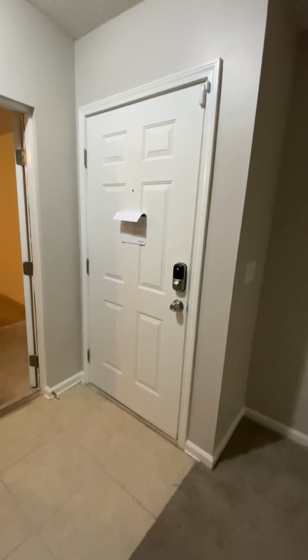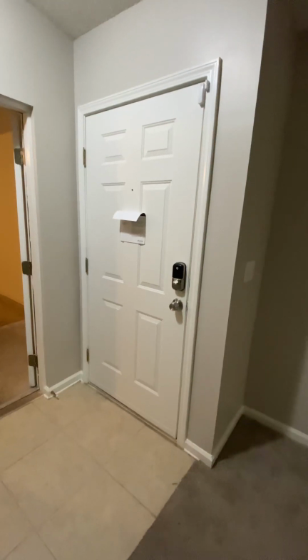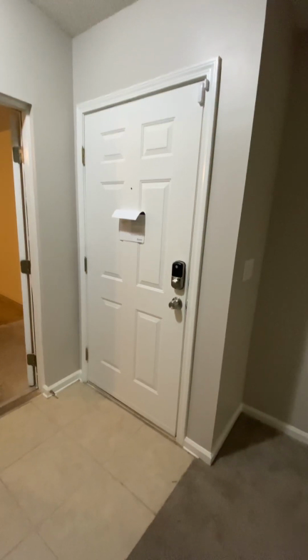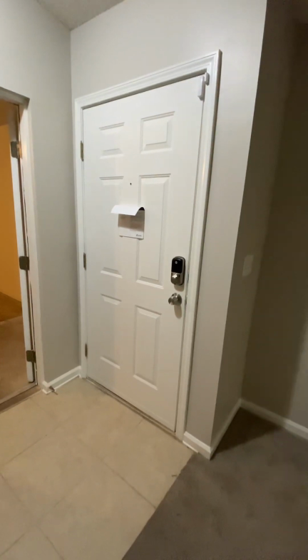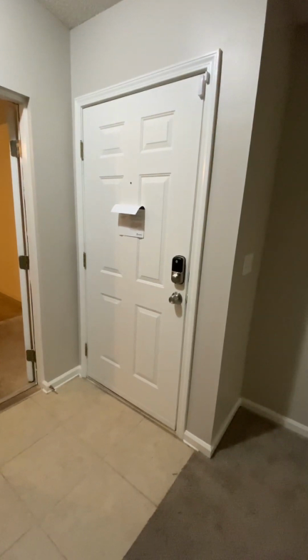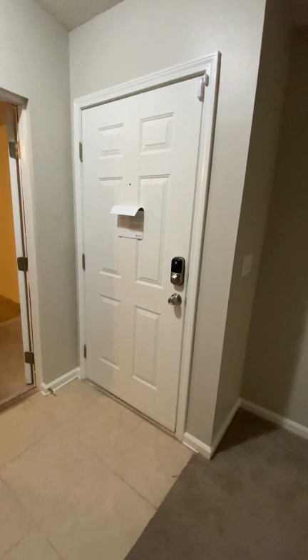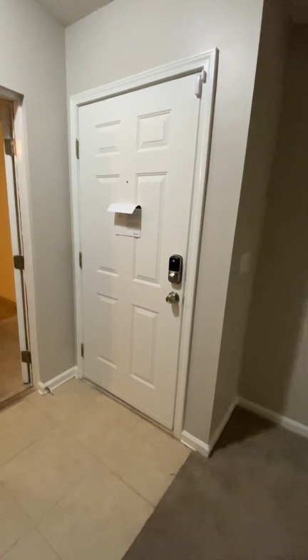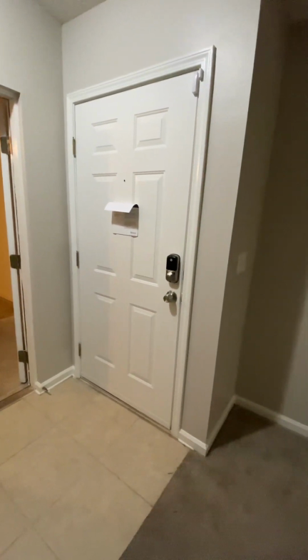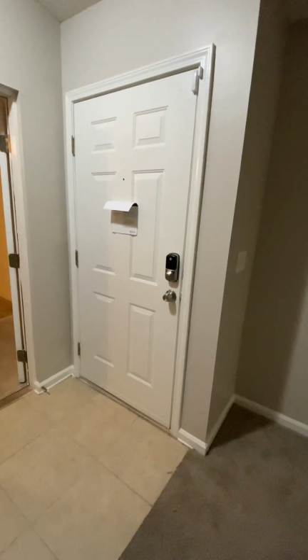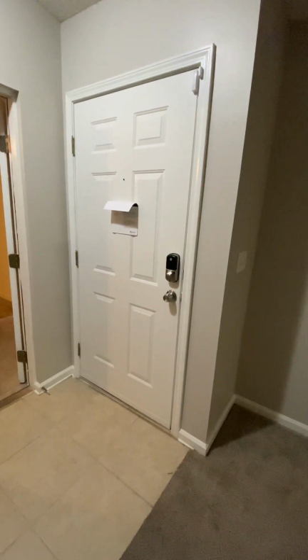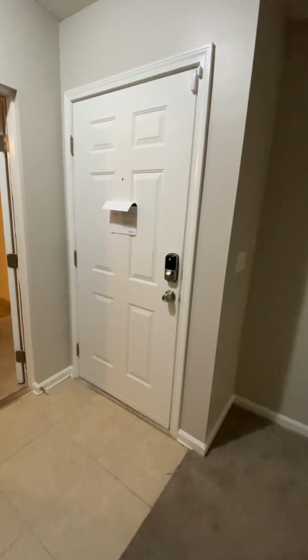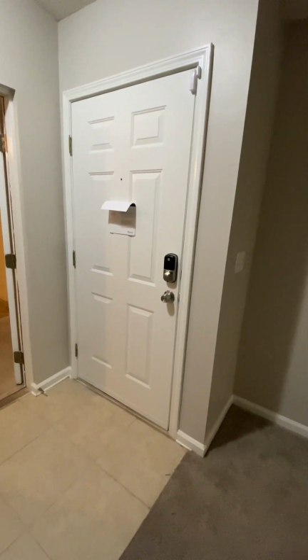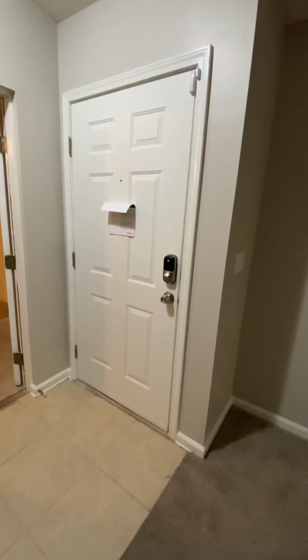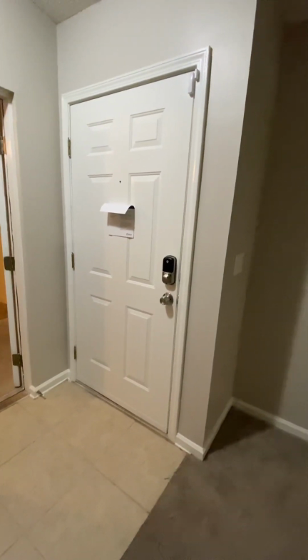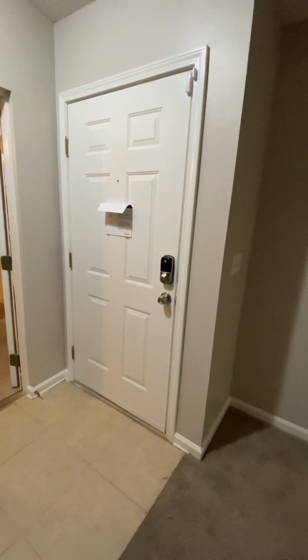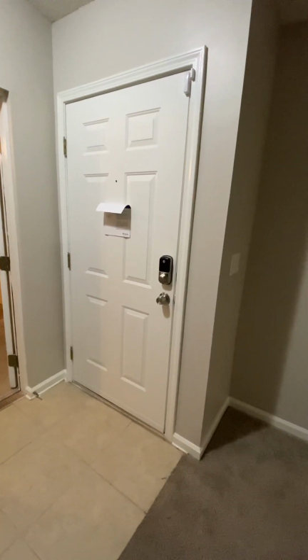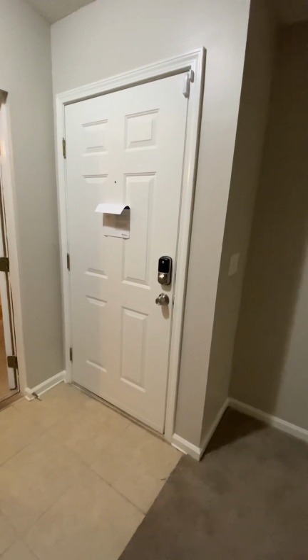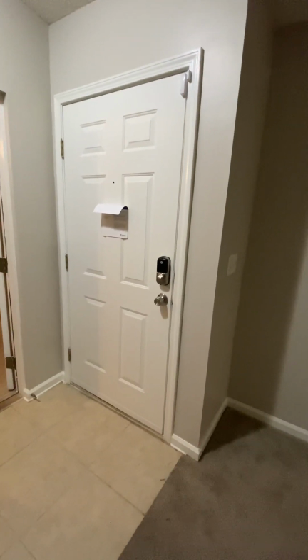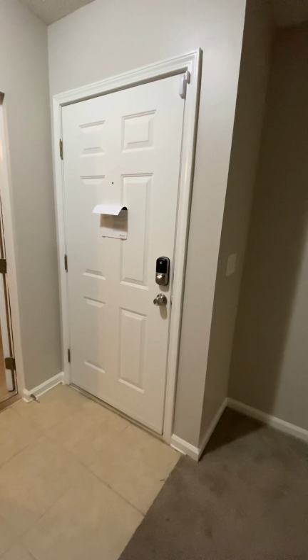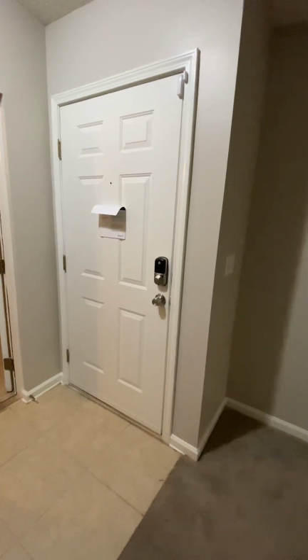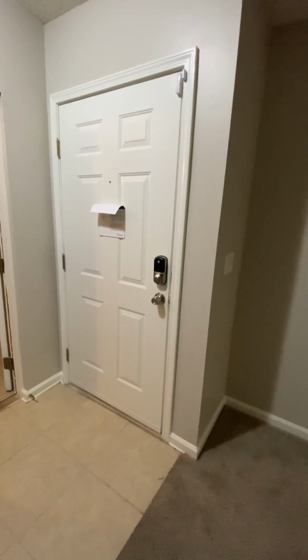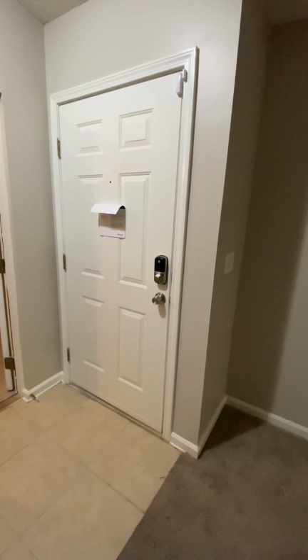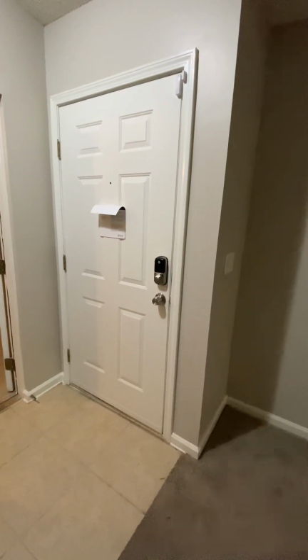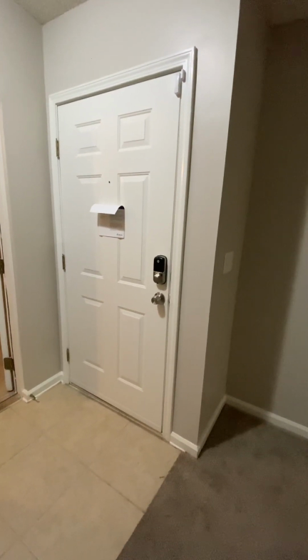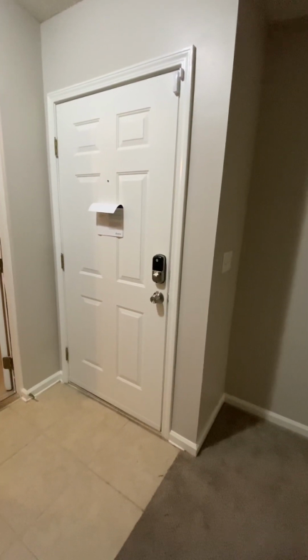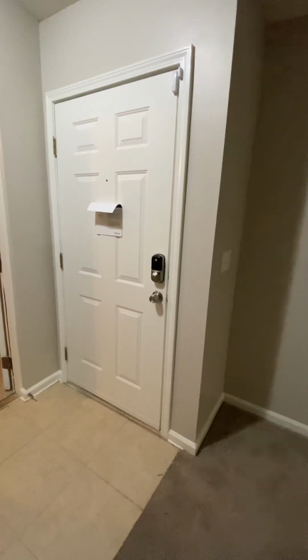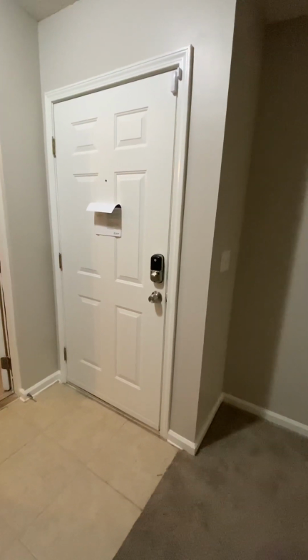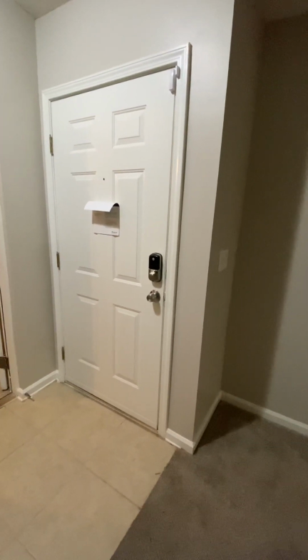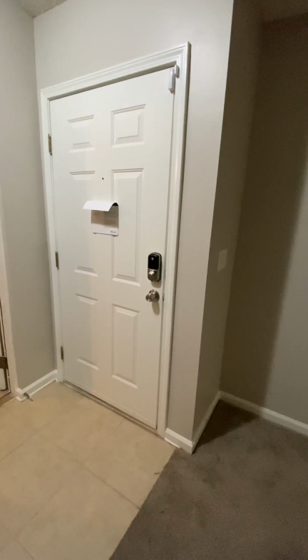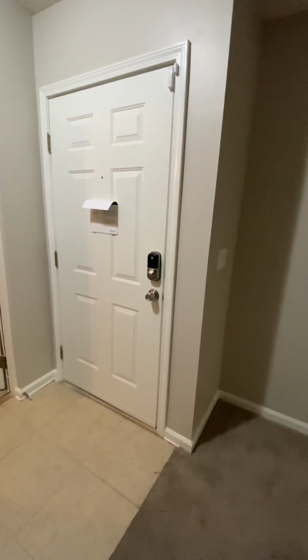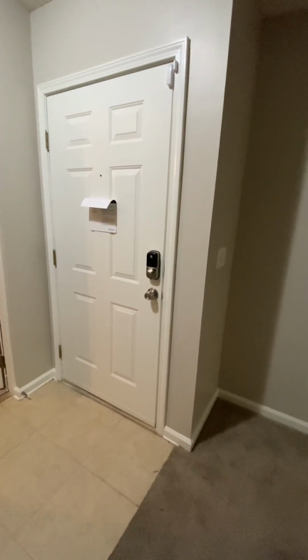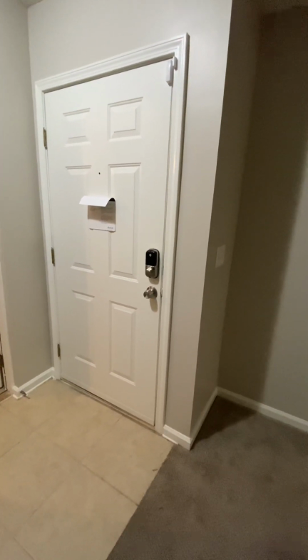Hey loves, it's Jameesha Jackson with La Rosa Realty of Jacksonville doing a property tour.